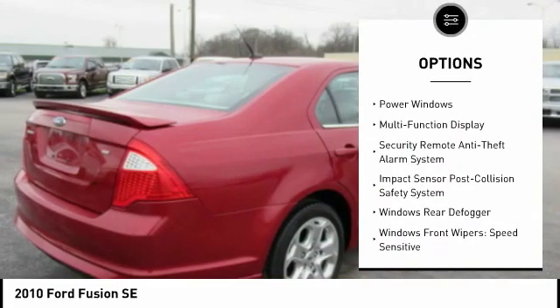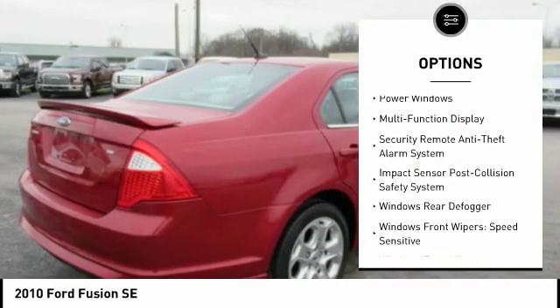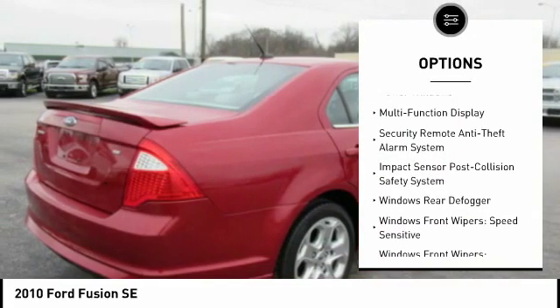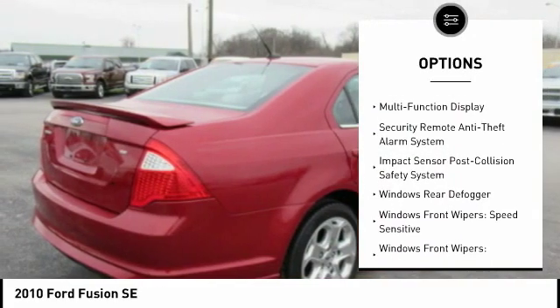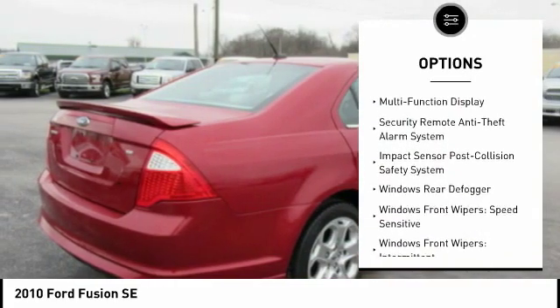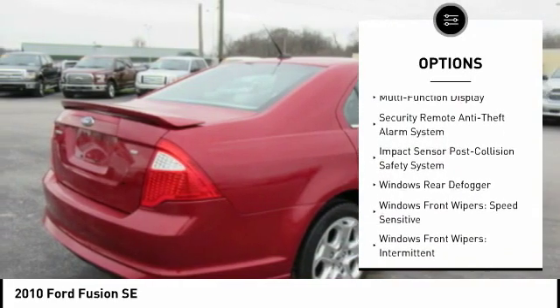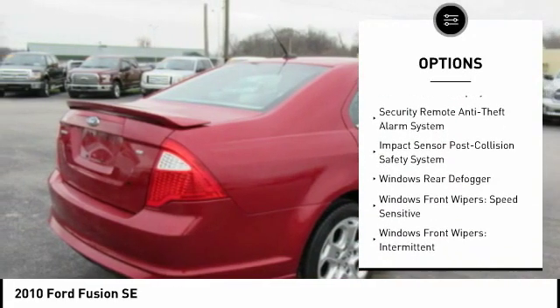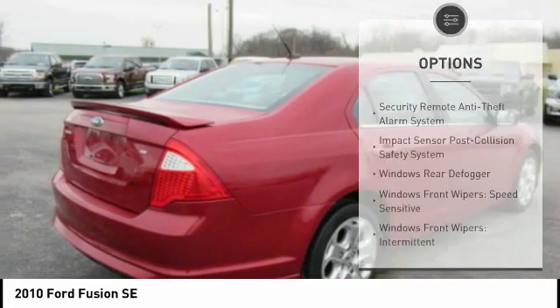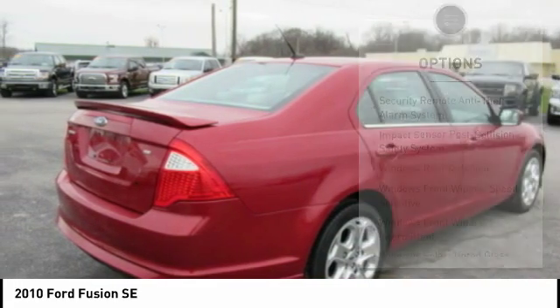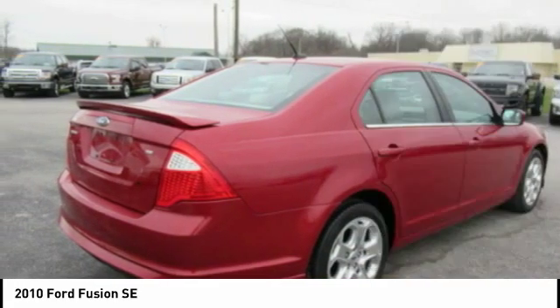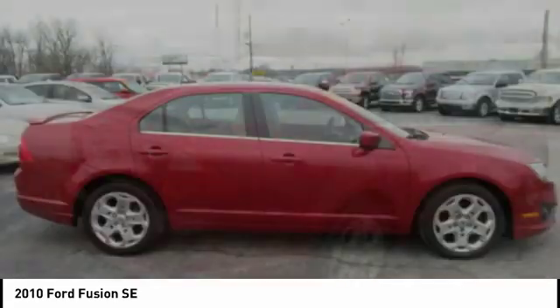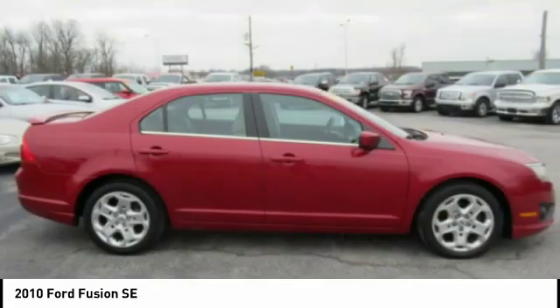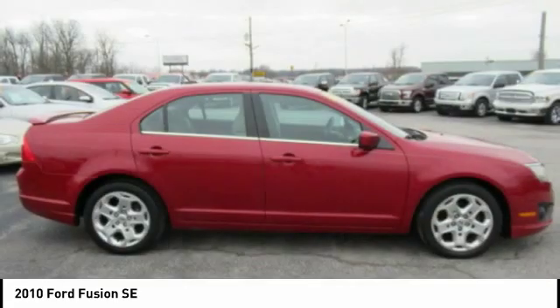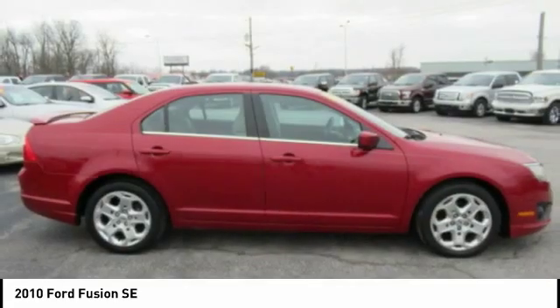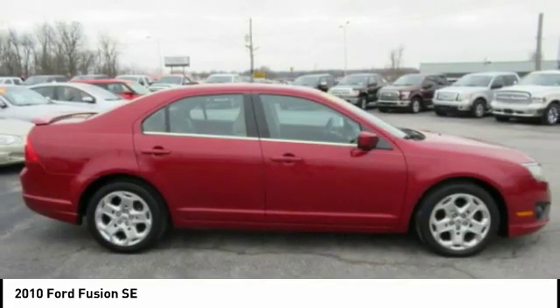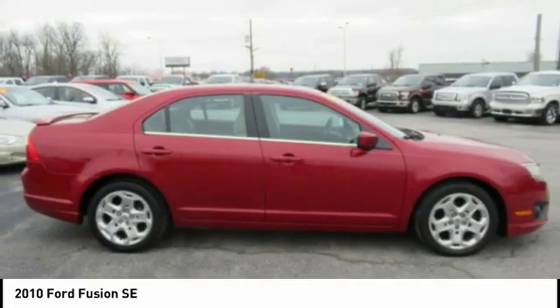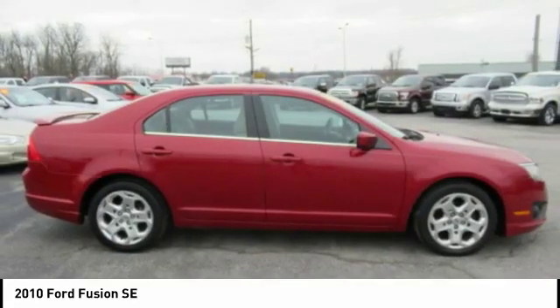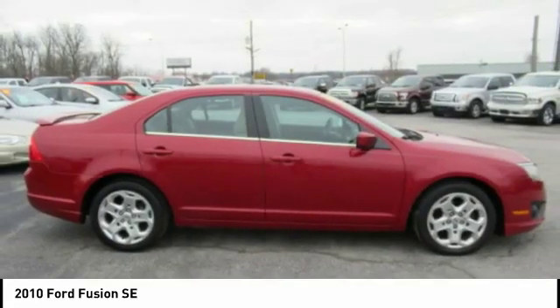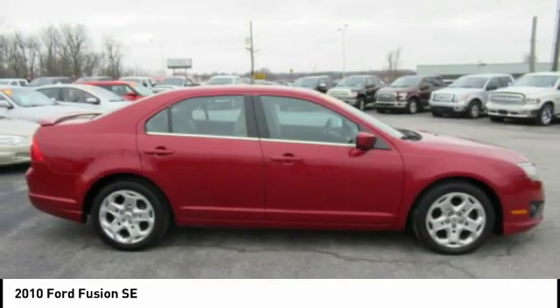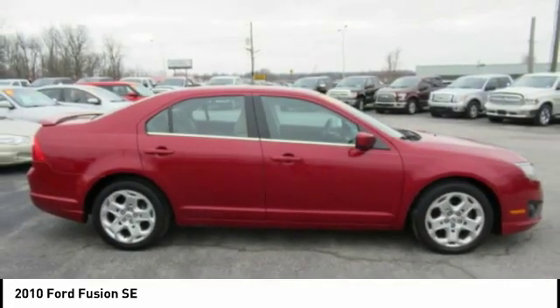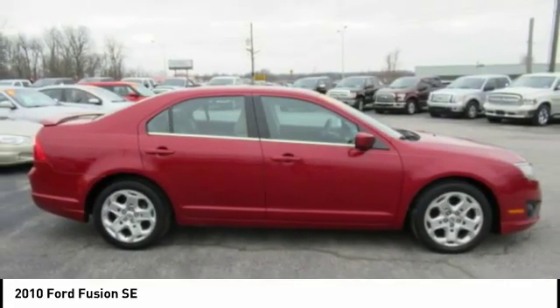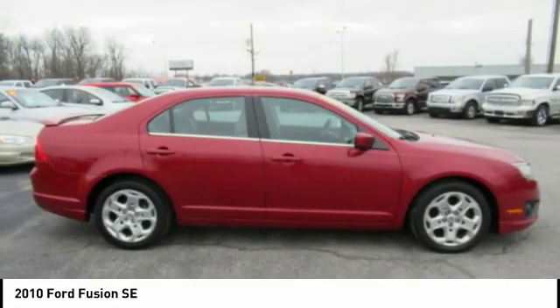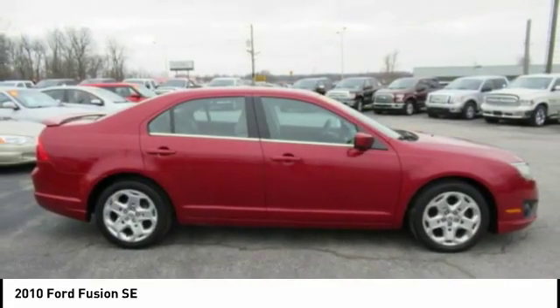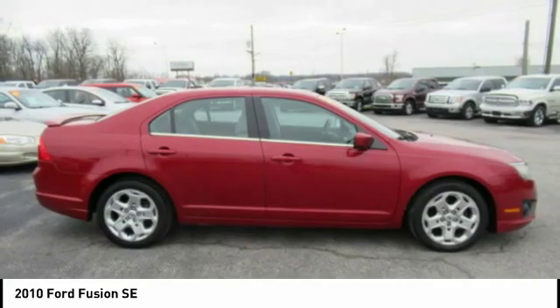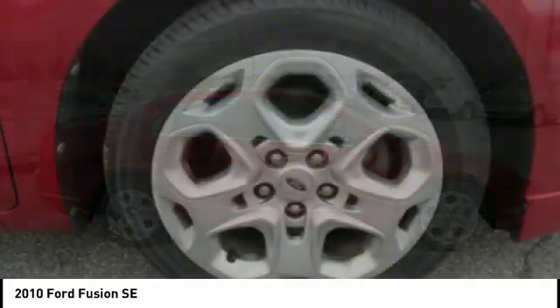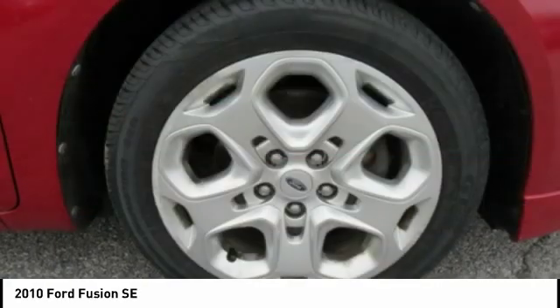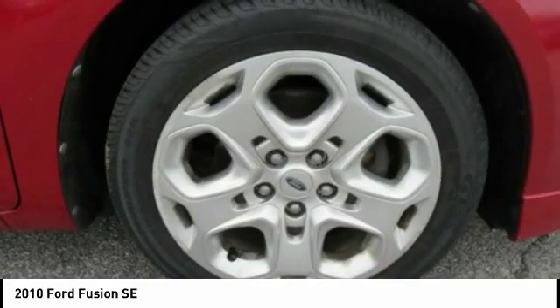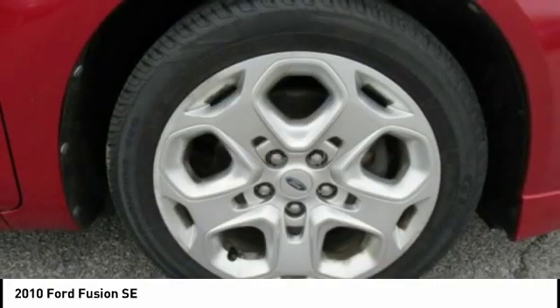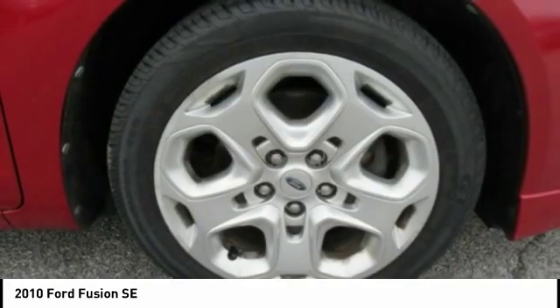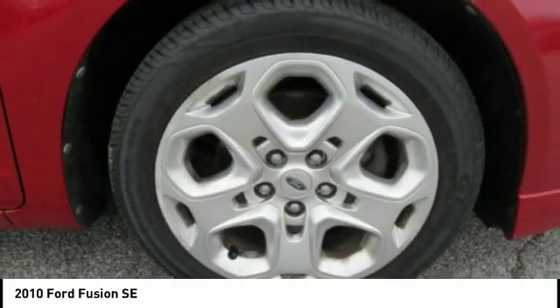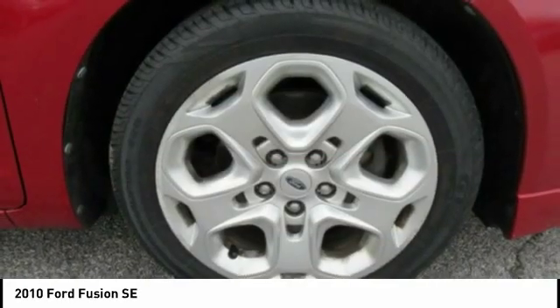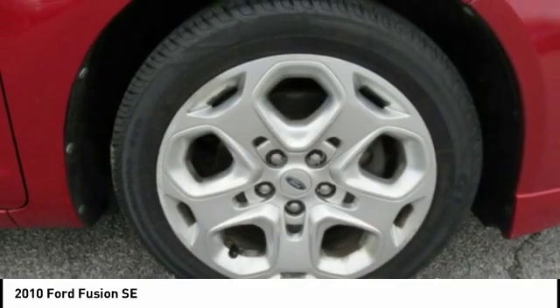Child safety locks, multi-function display, power door locks, power windows. Come see the car for yourself.